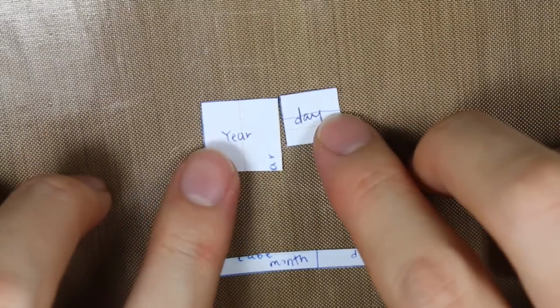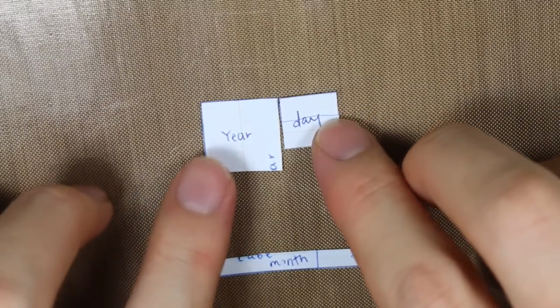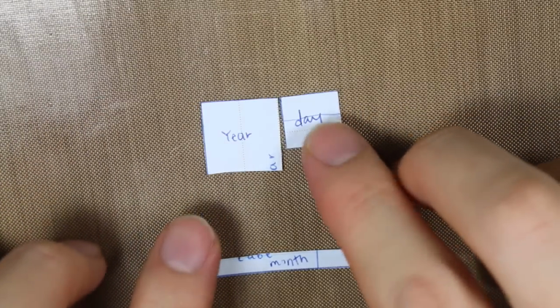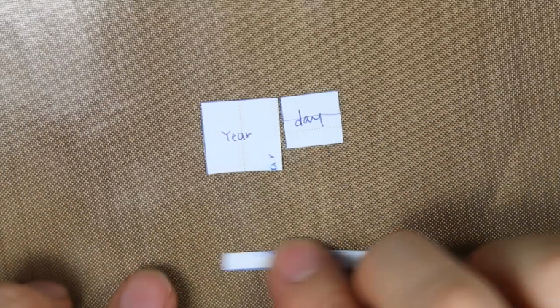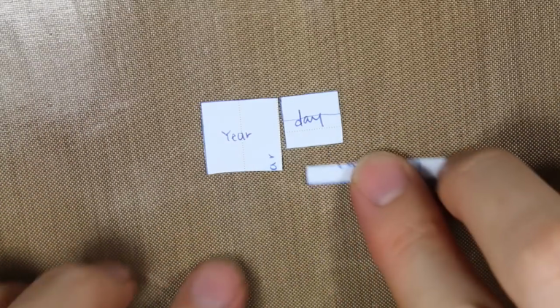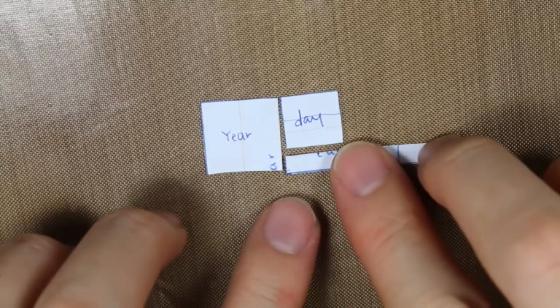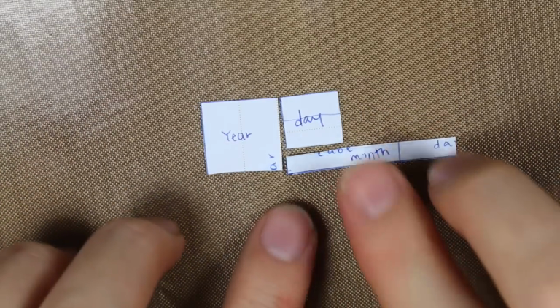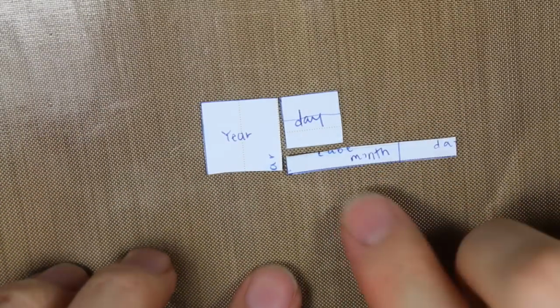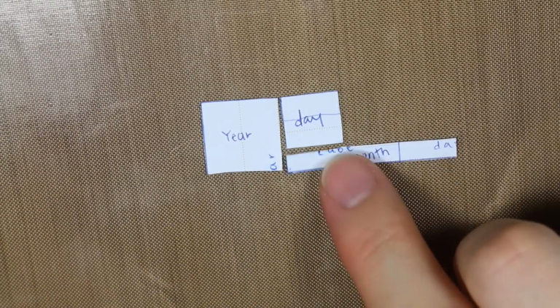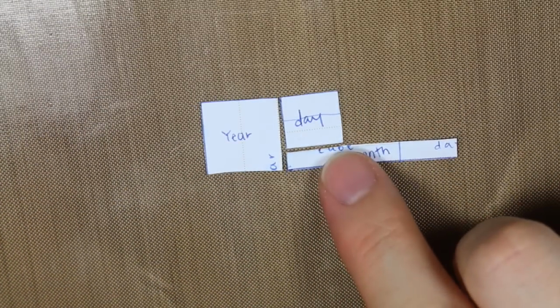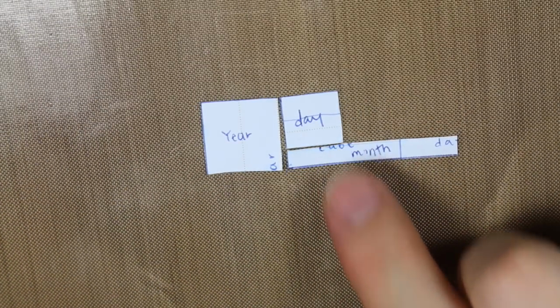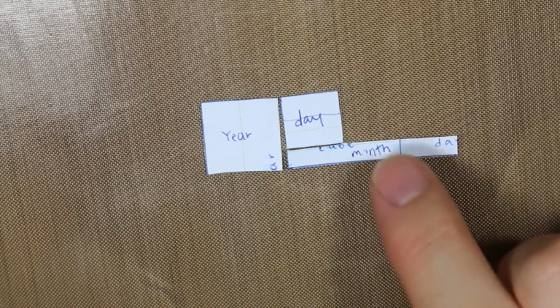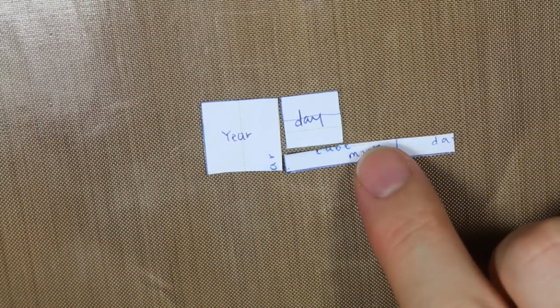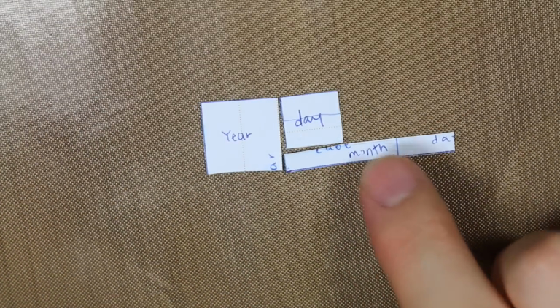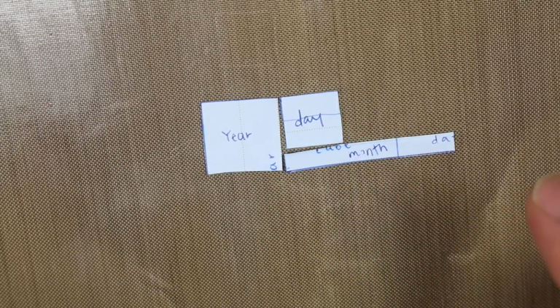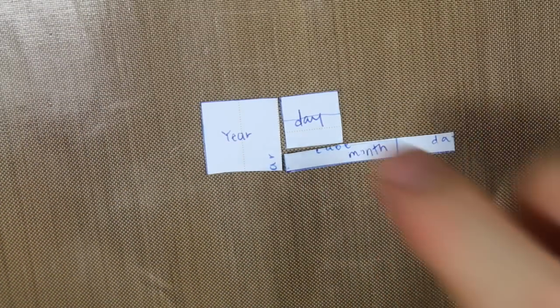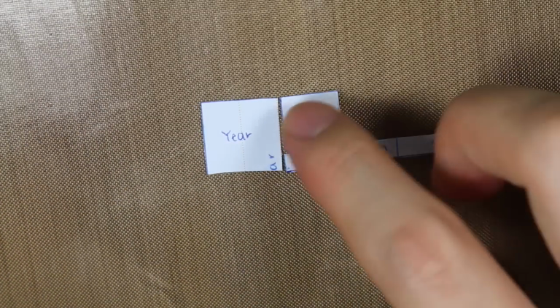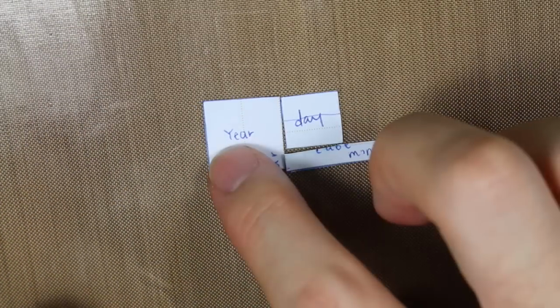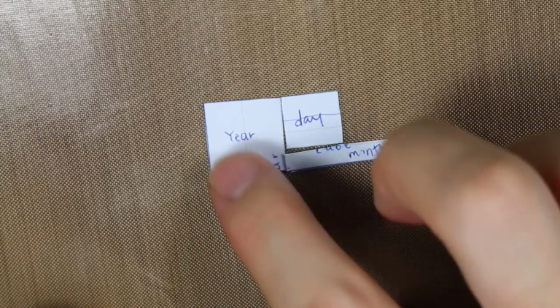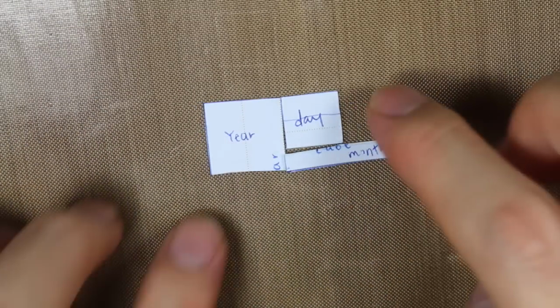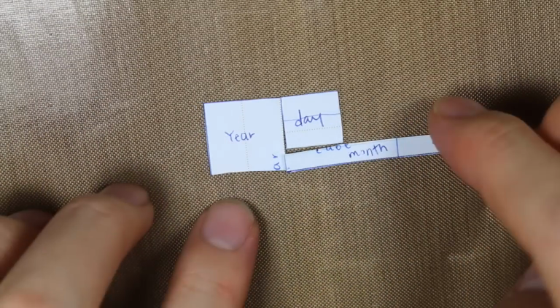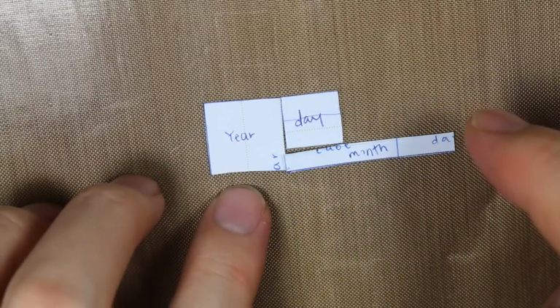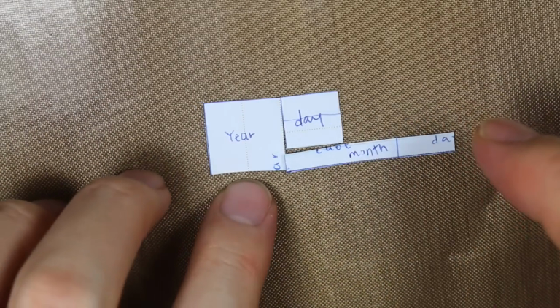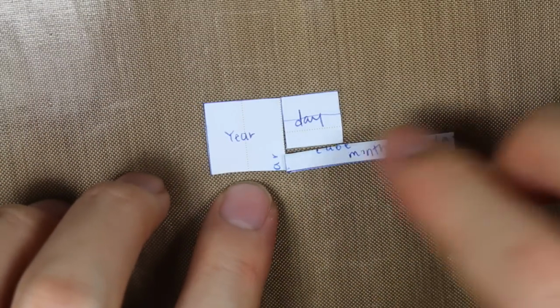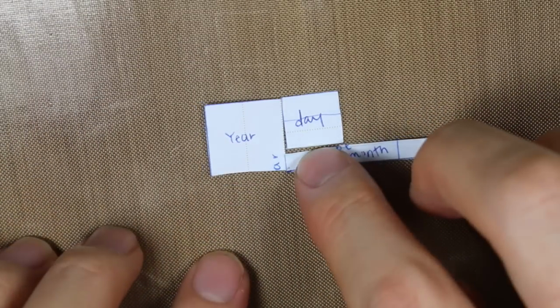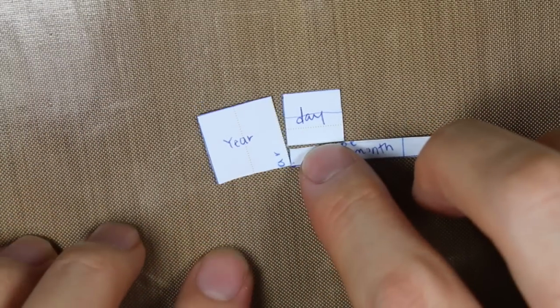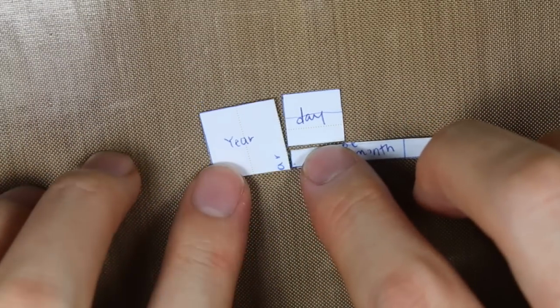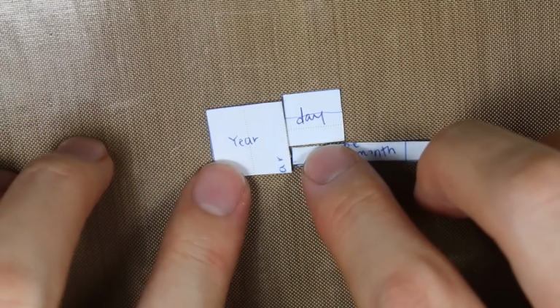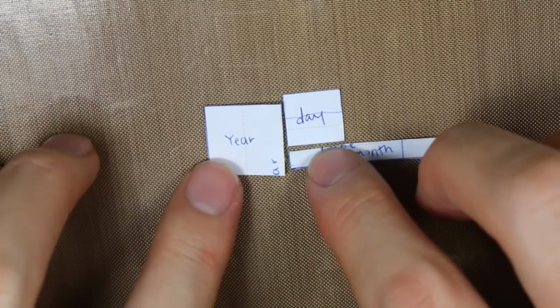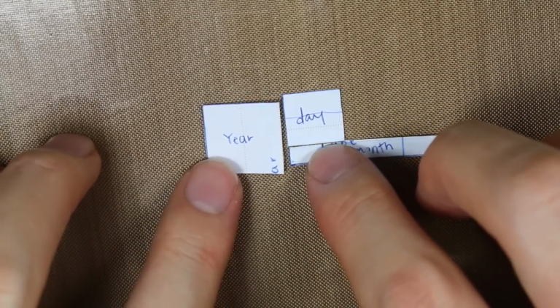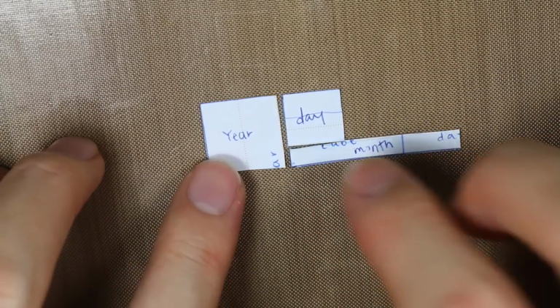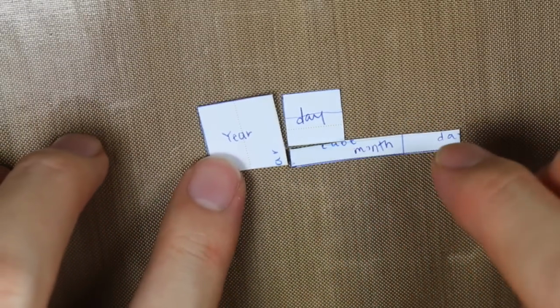Then I cut out the sheets of paper as templates, and I made sure that they fit together, and they did.